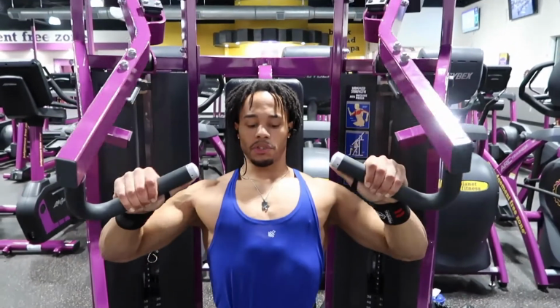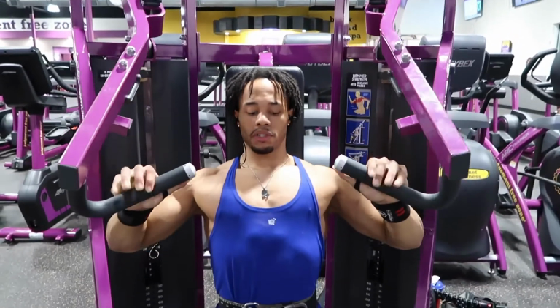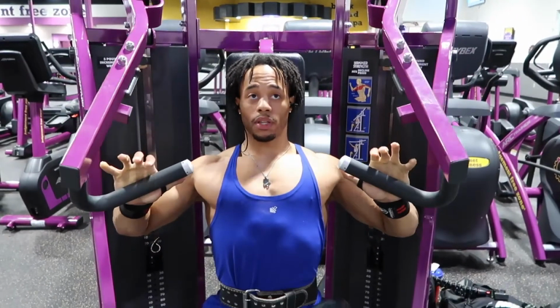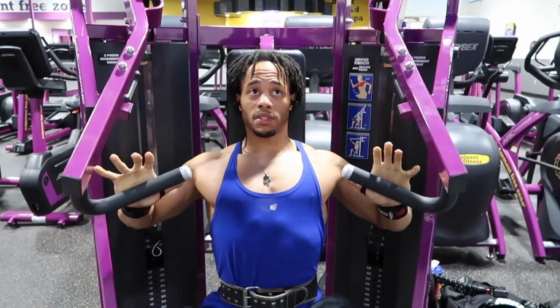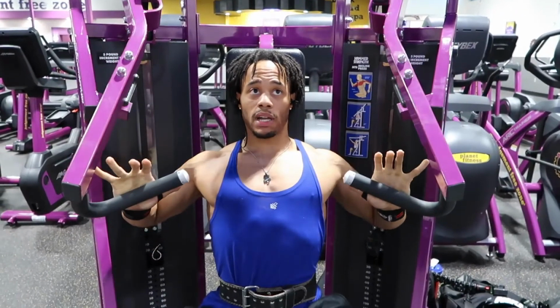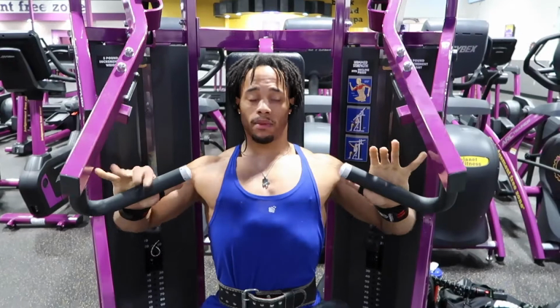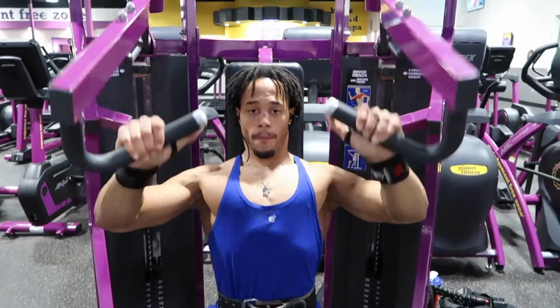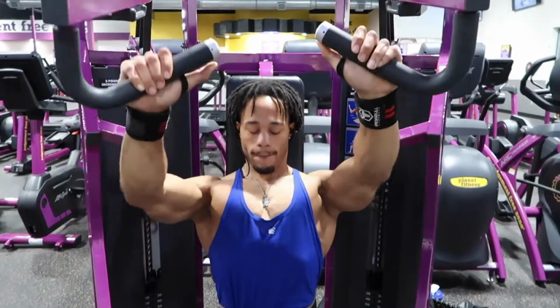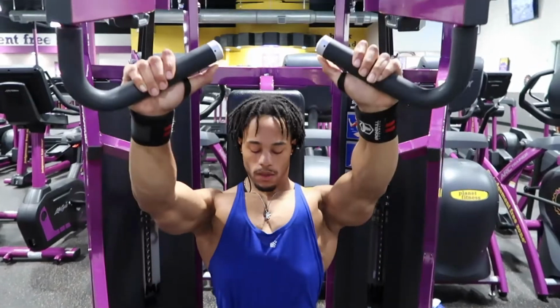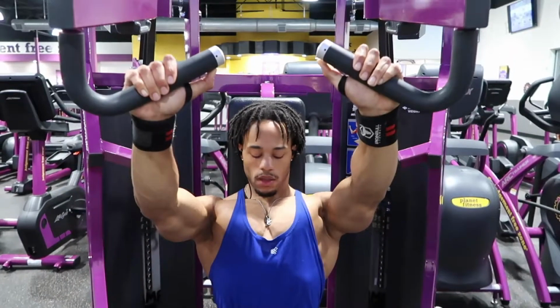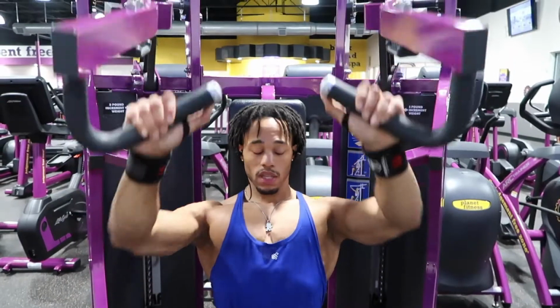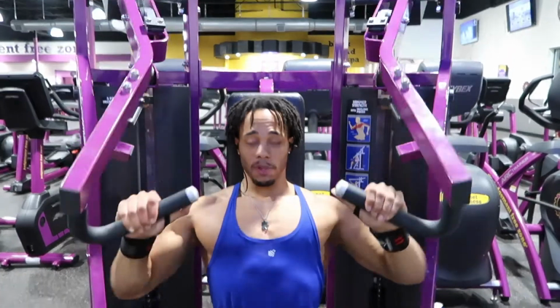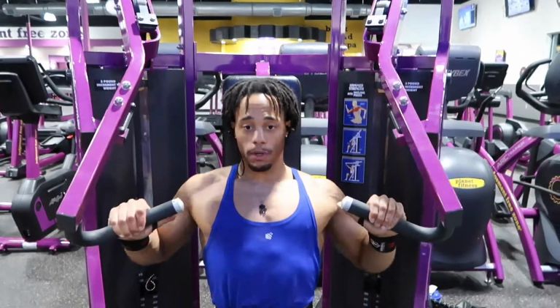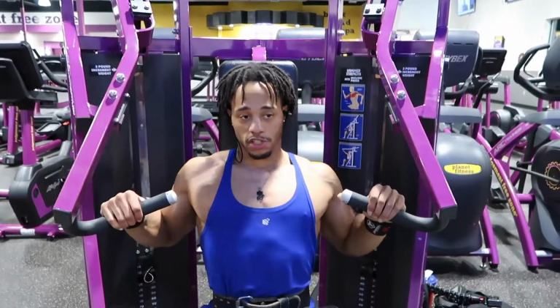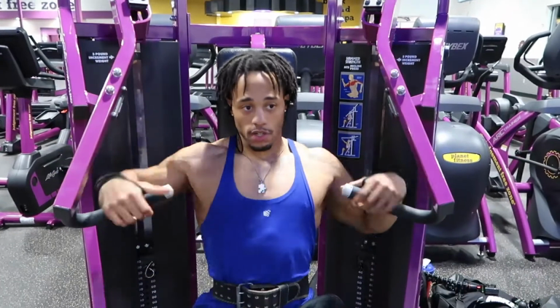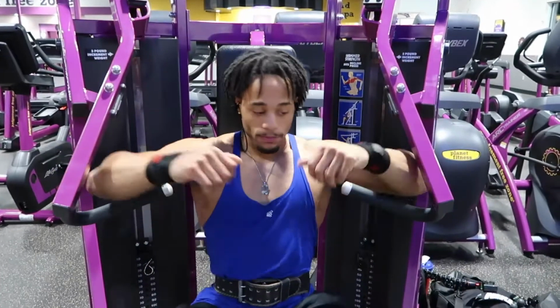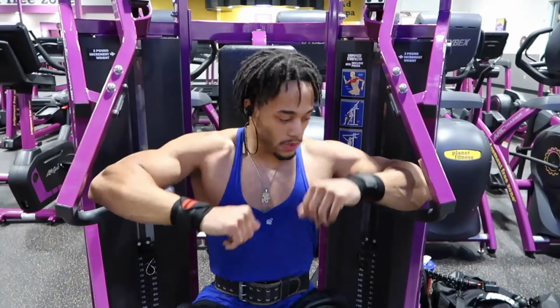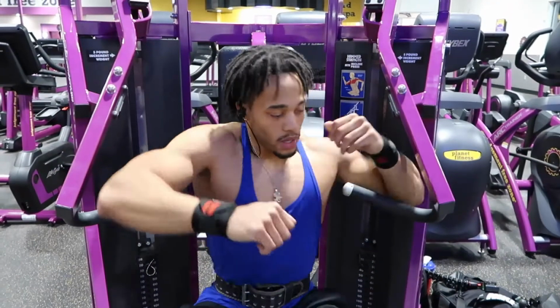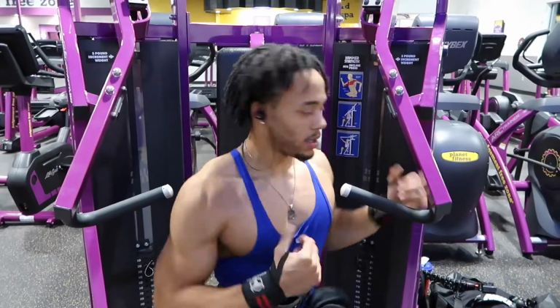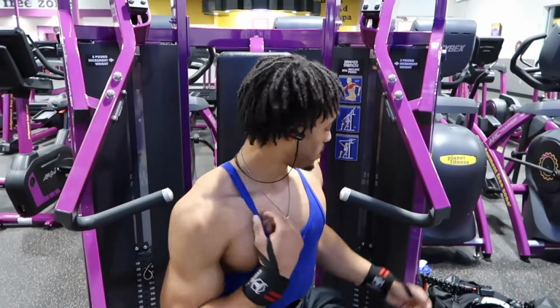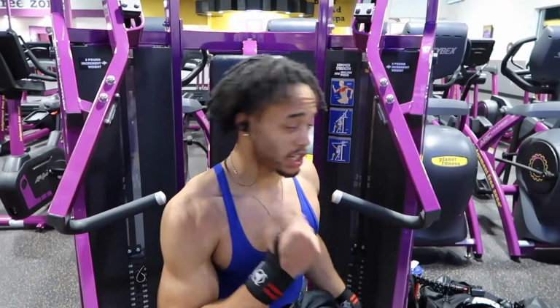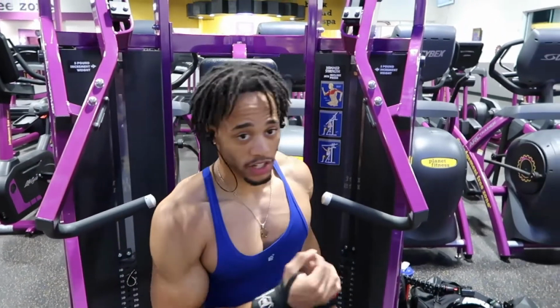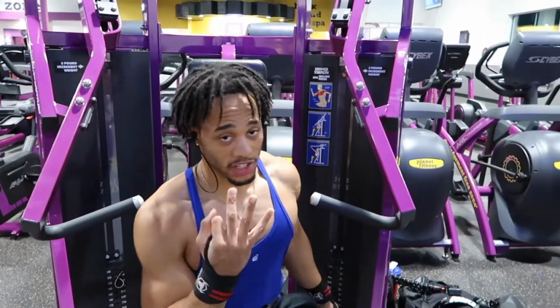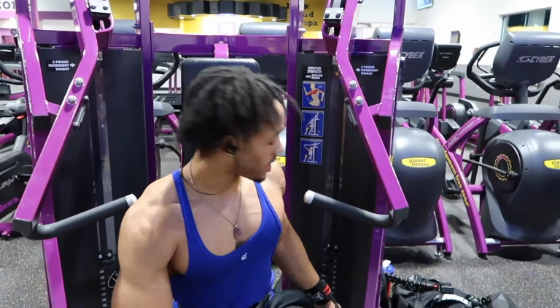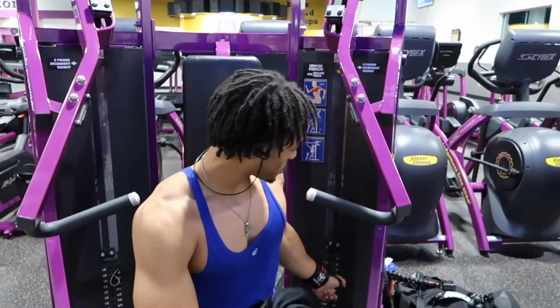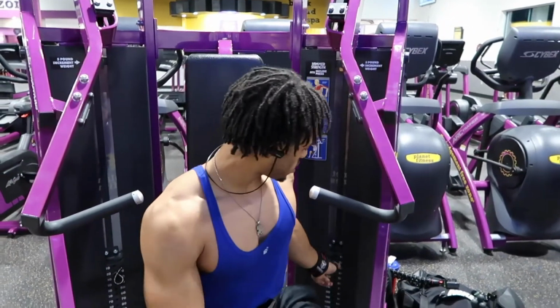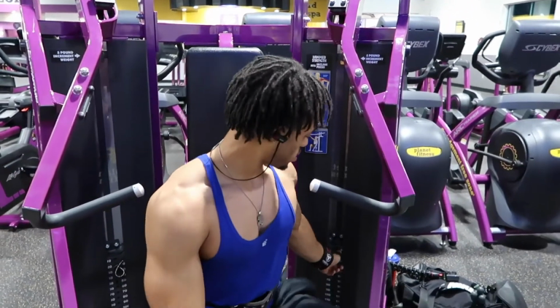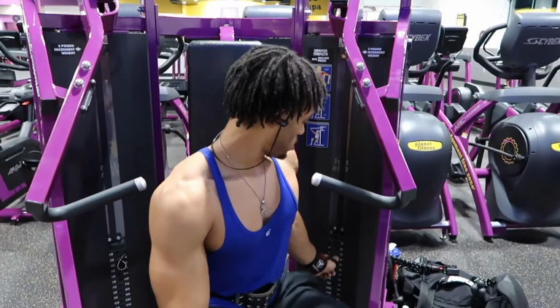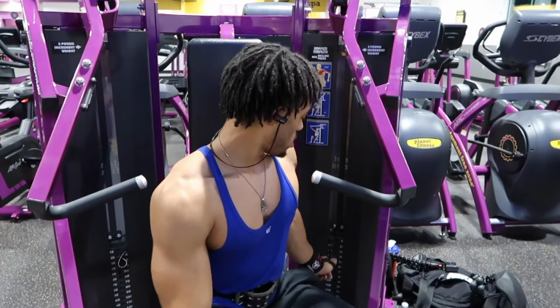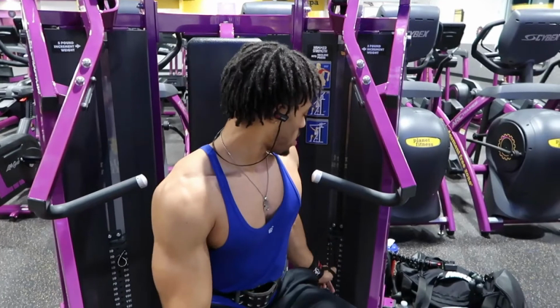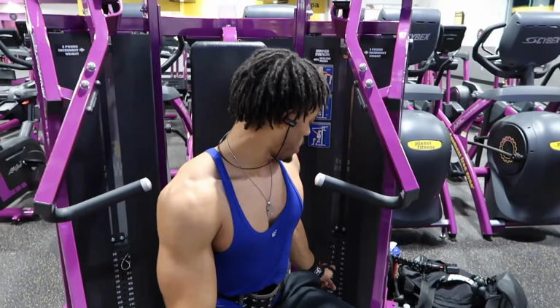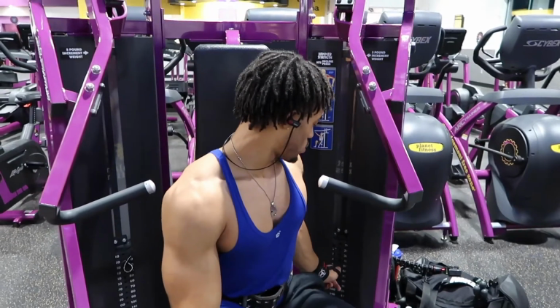Resist the weight the whole time and keep a good motion. This is our third exercise that we're going to do.